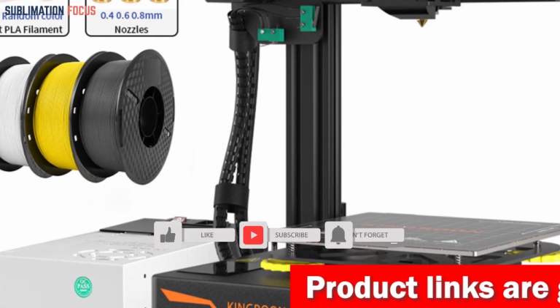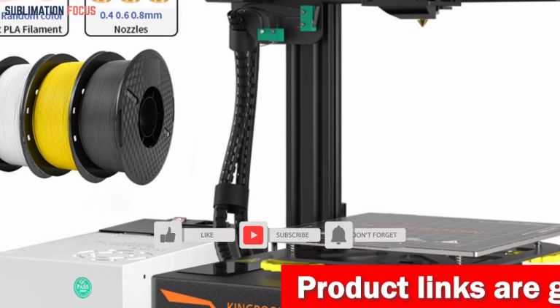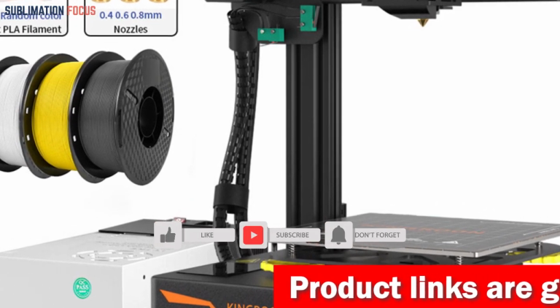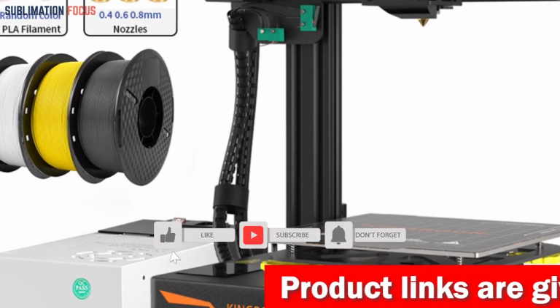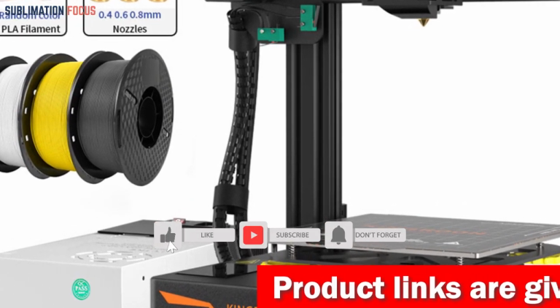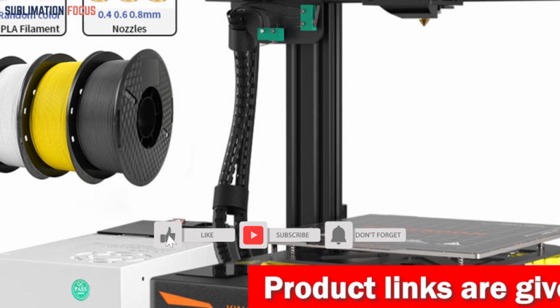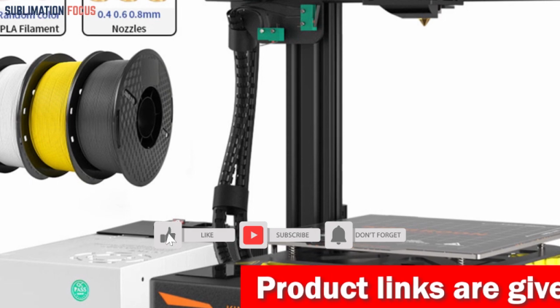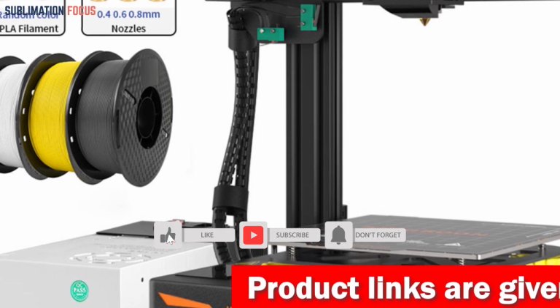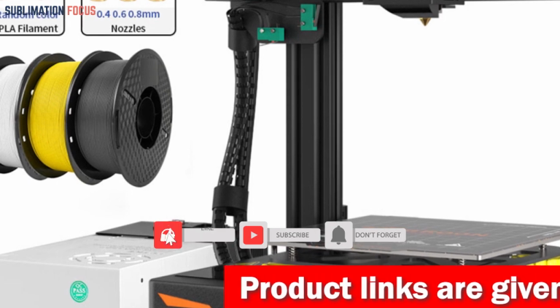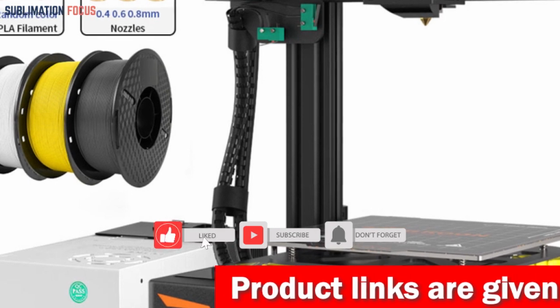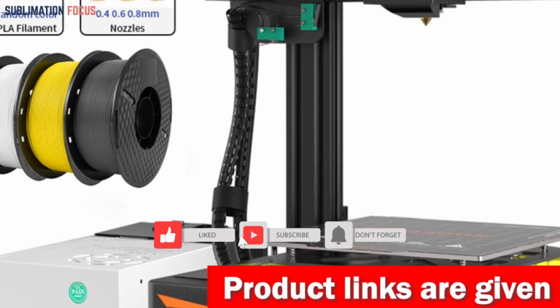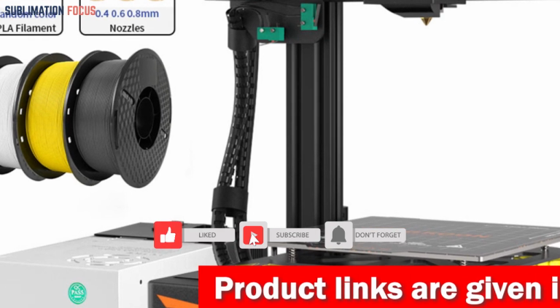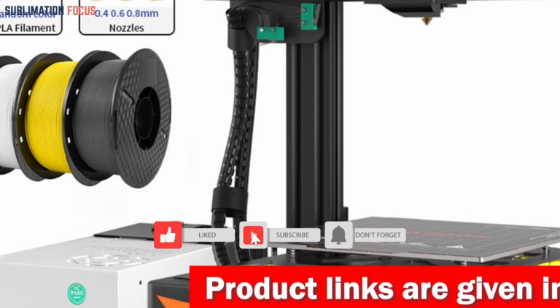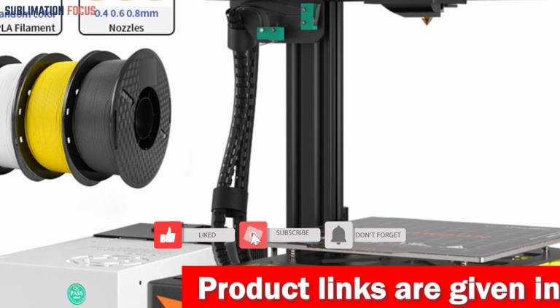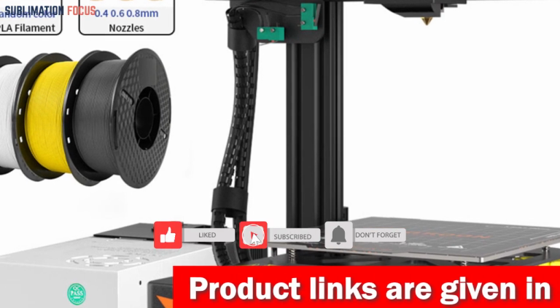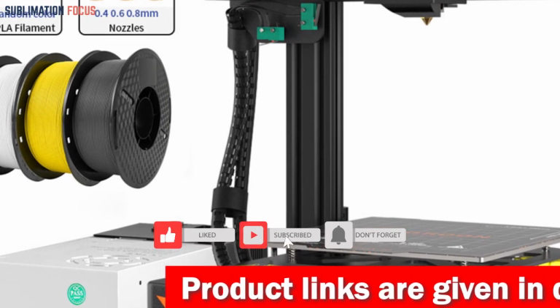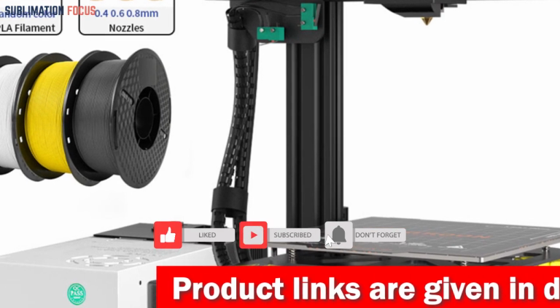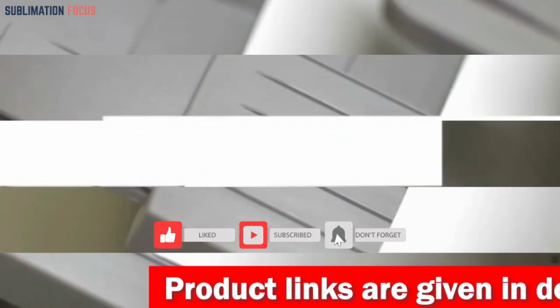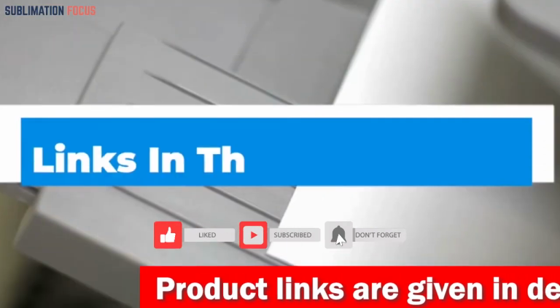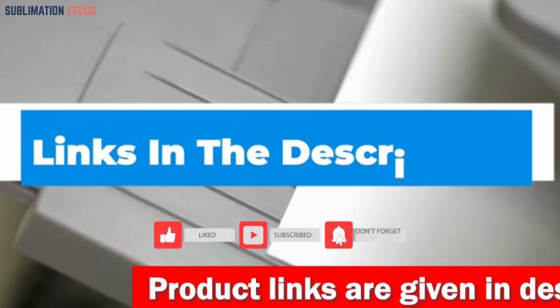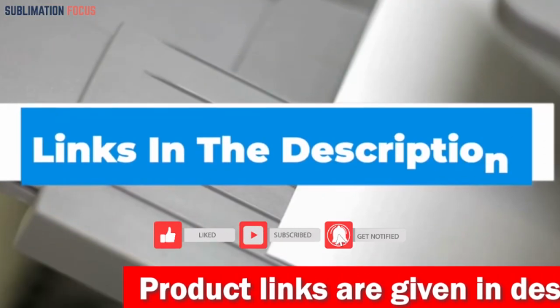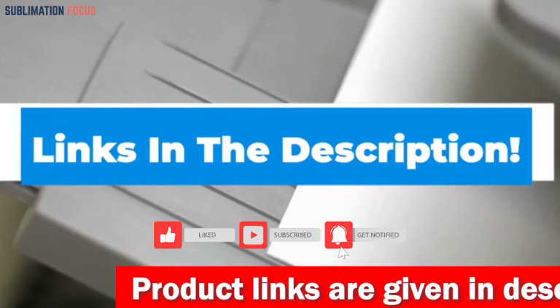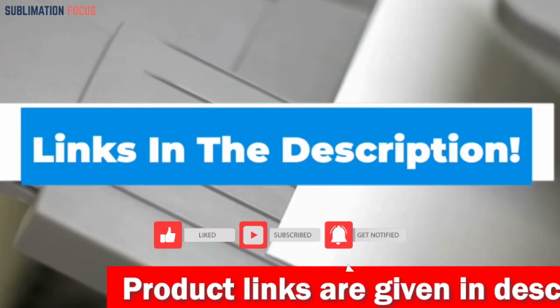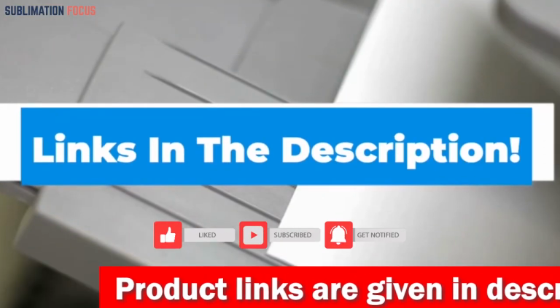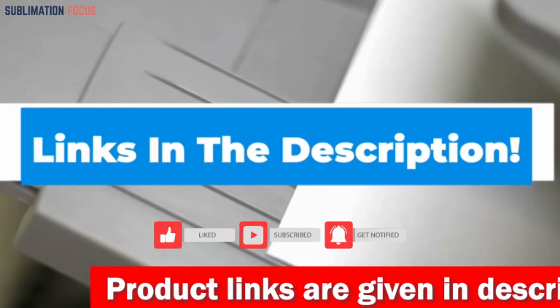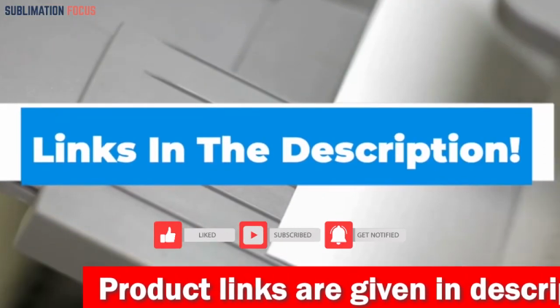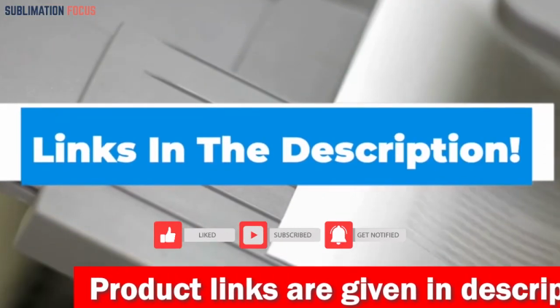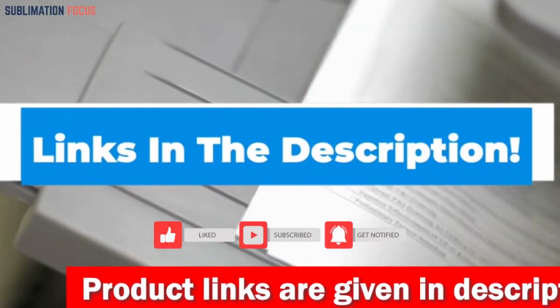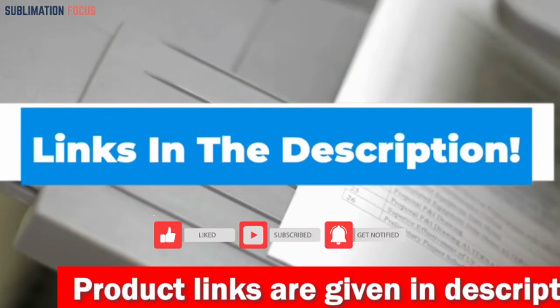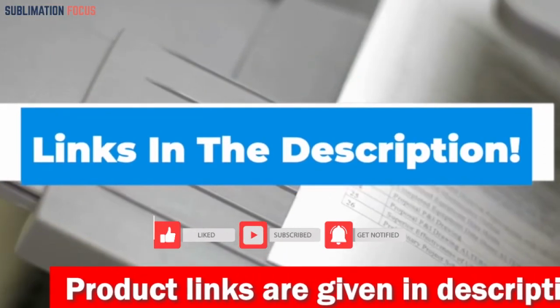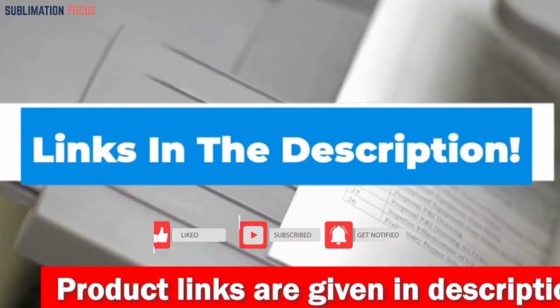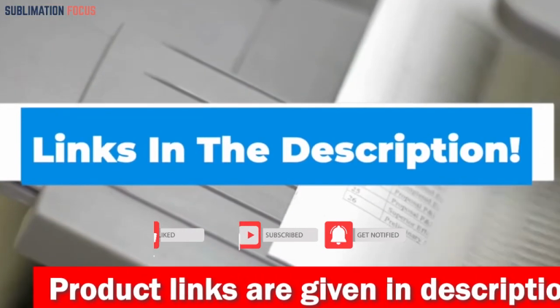If you are curious about this 3D printer, check out the link provided in the description to purchase it right now.